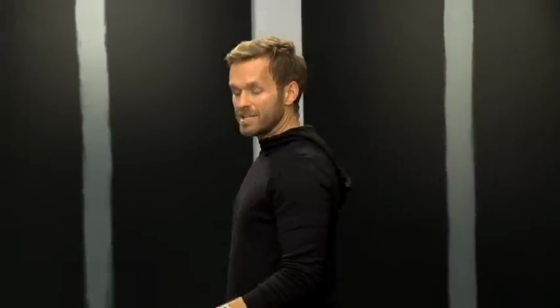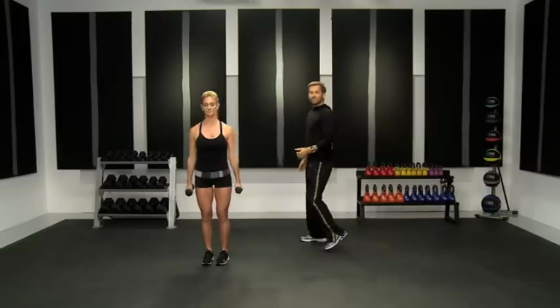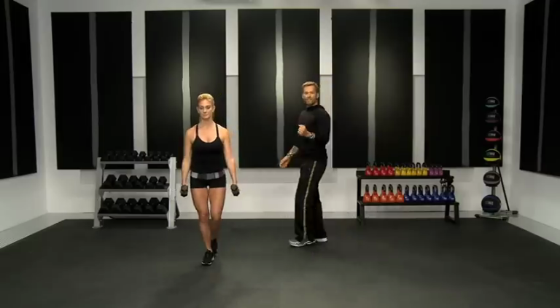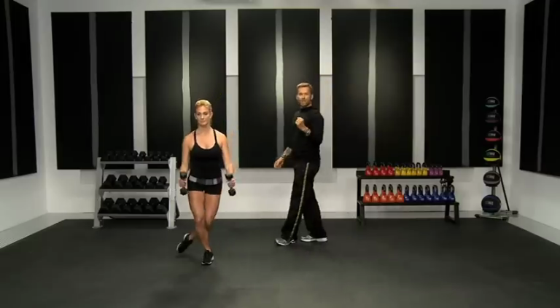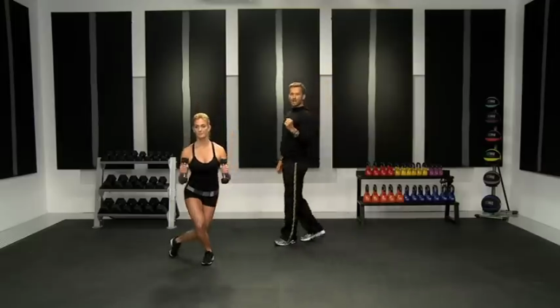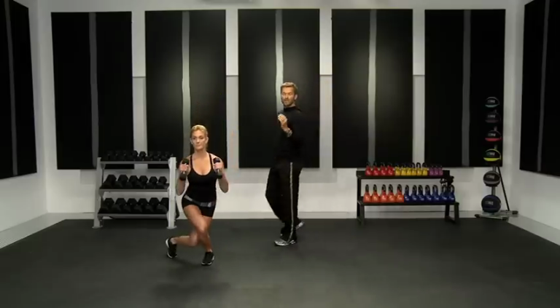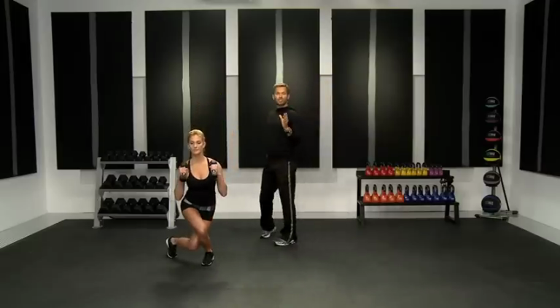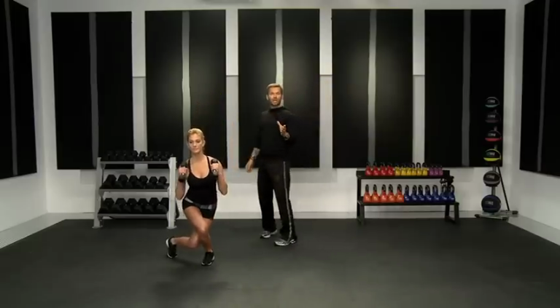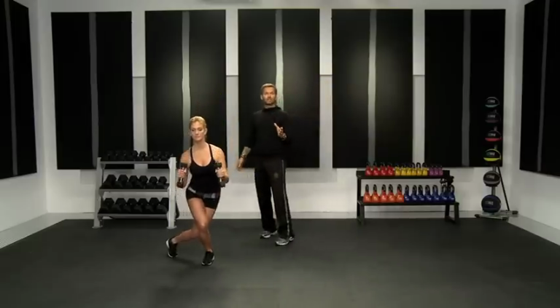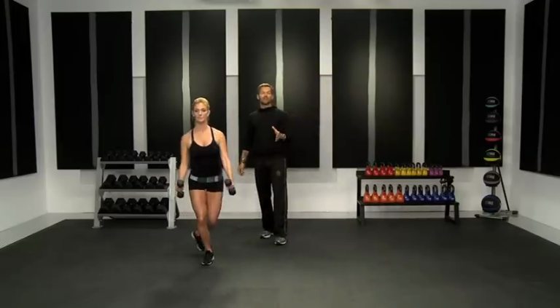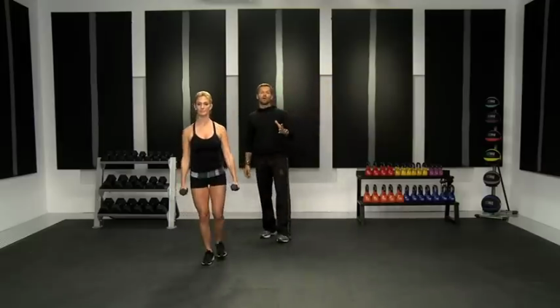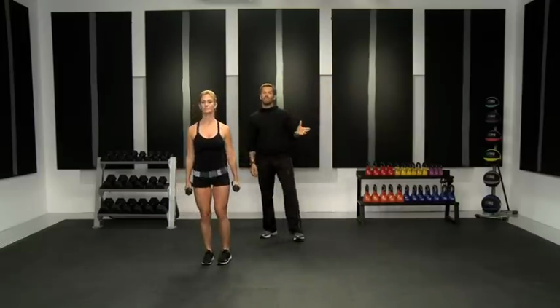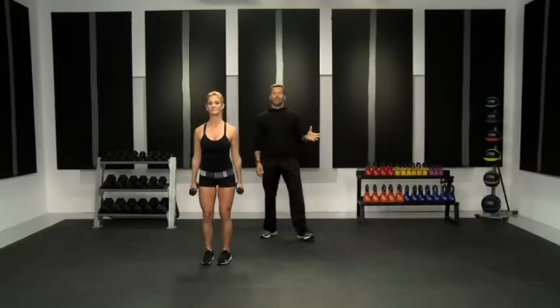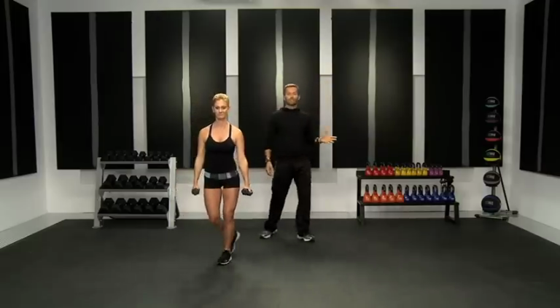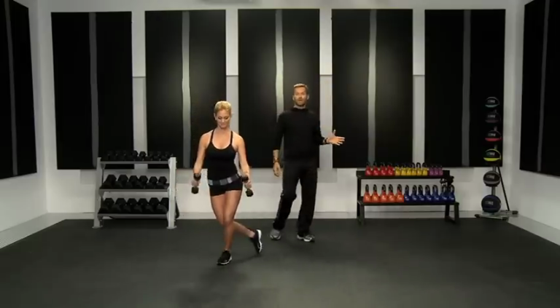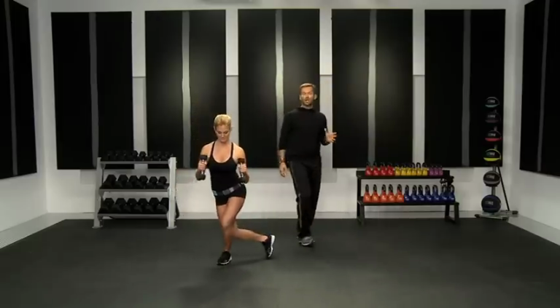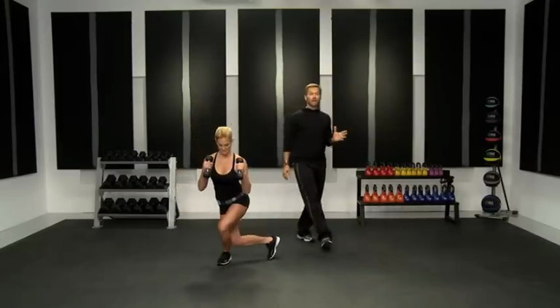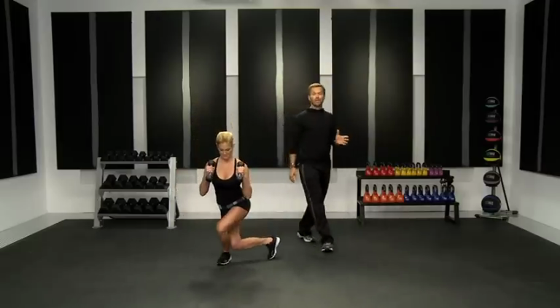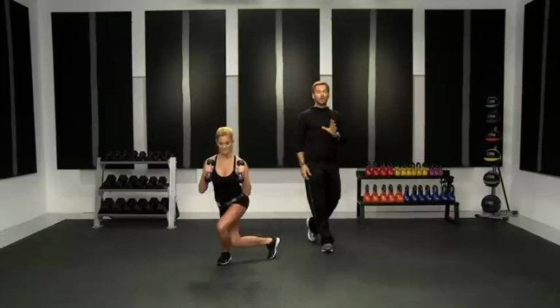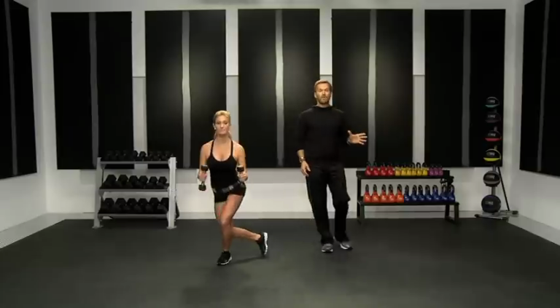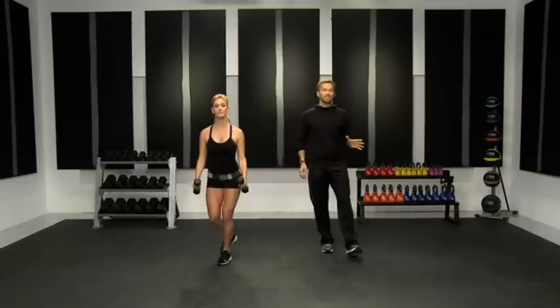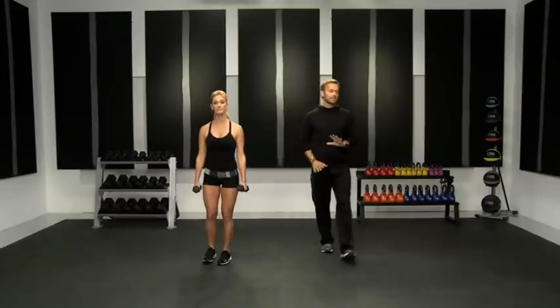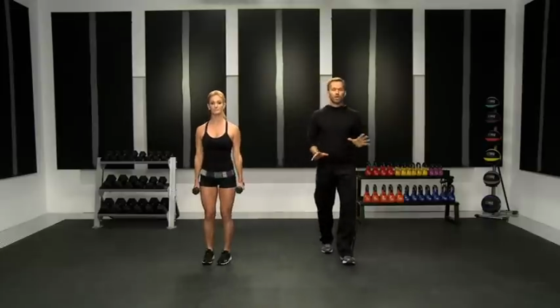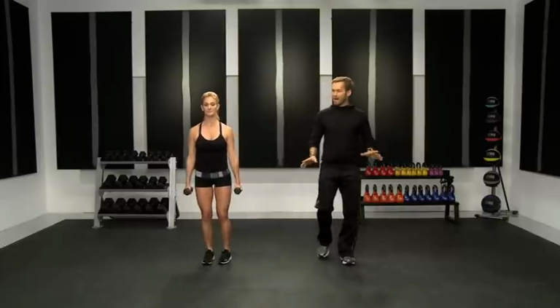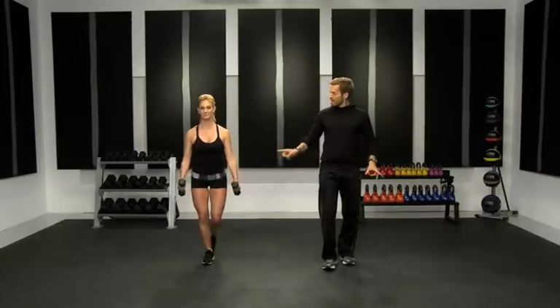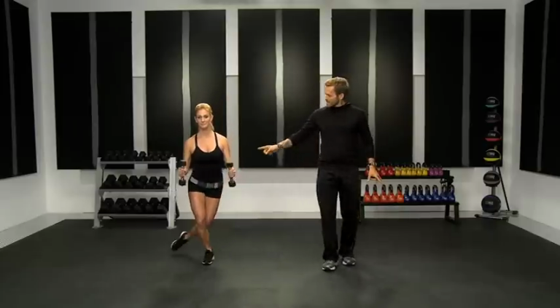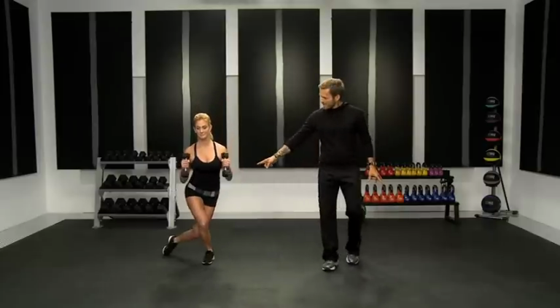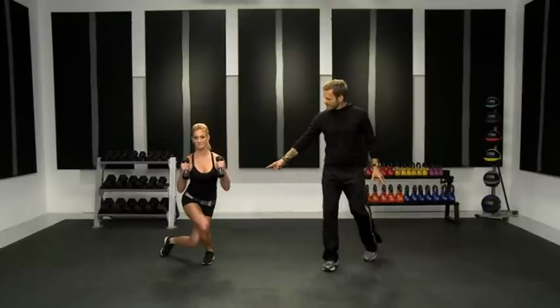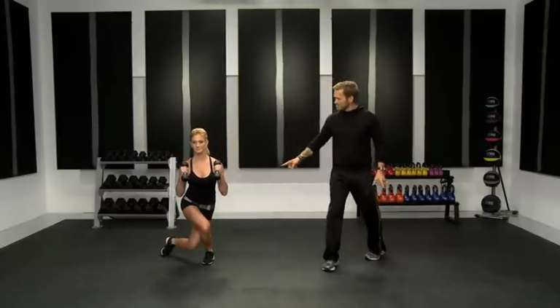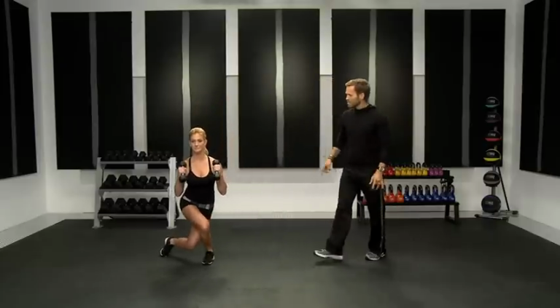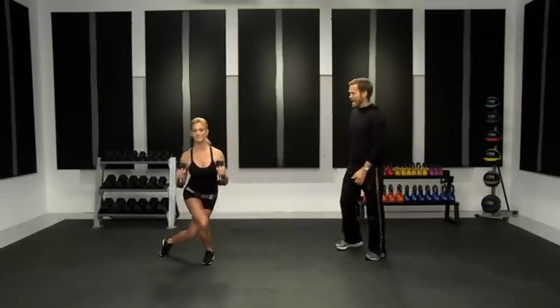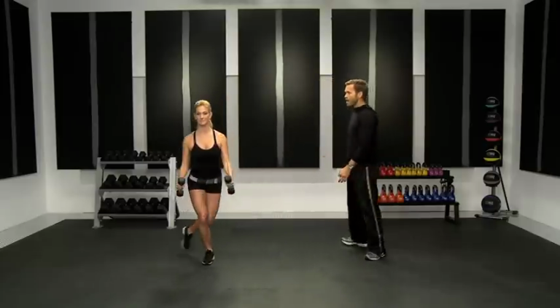Becky's using five-pound weights right here. If you want to challenge yourself and go heavier, that's great. If you want to go lighter, or you don't have weights, don't worry about it. Here's the movement now.